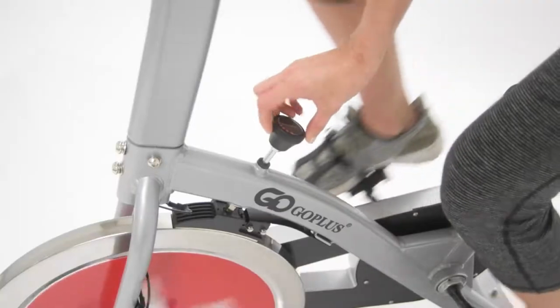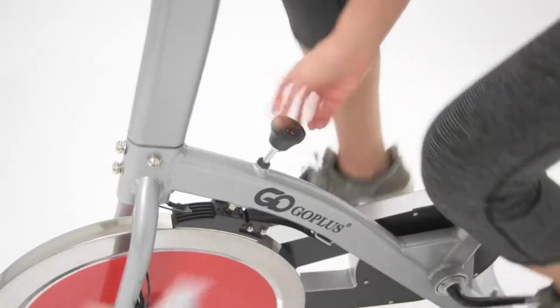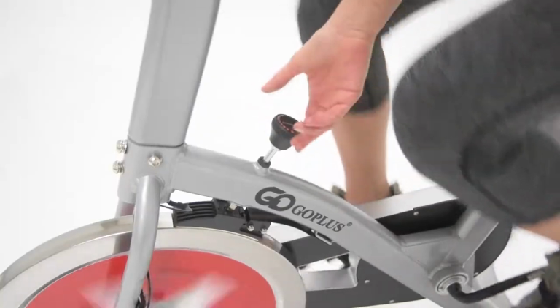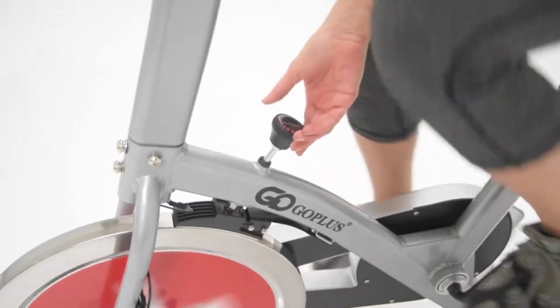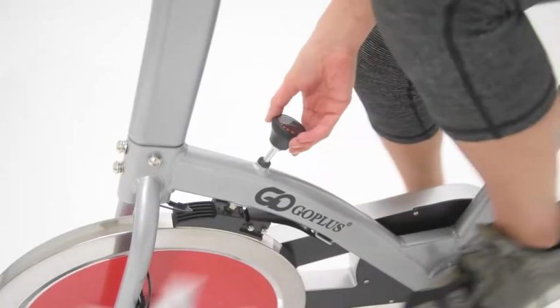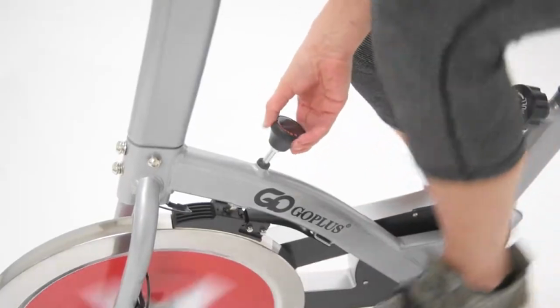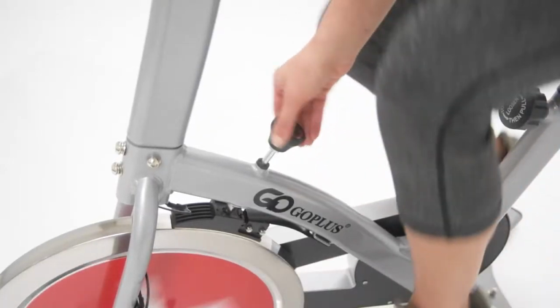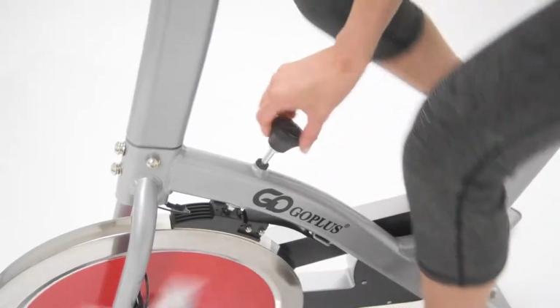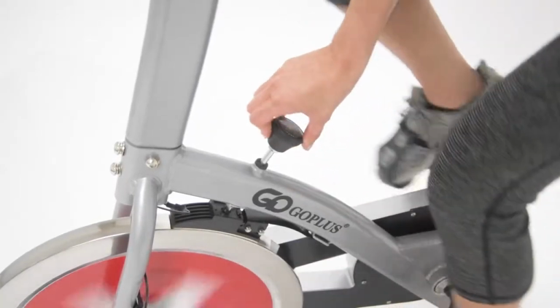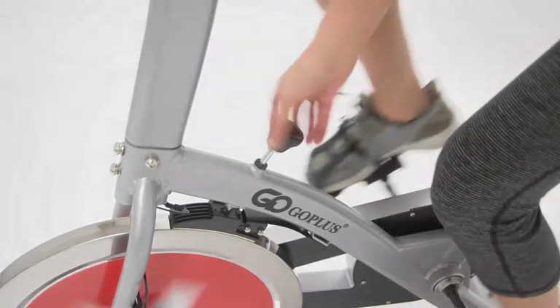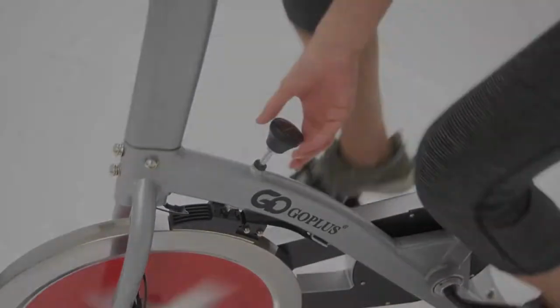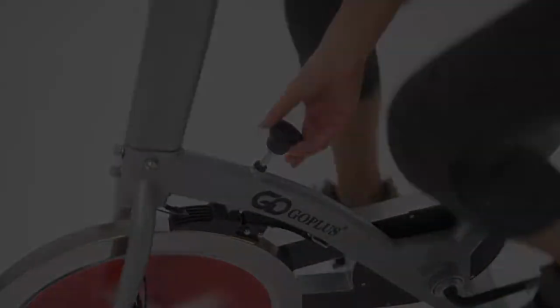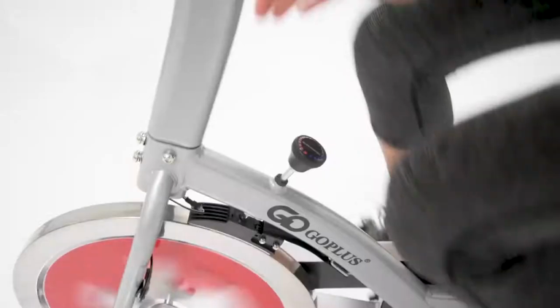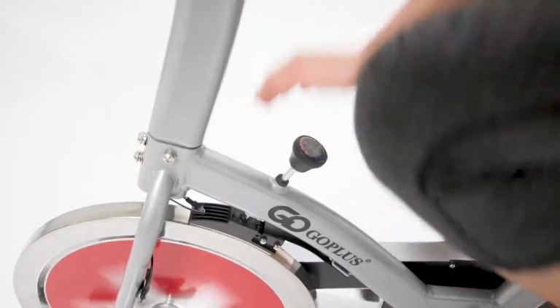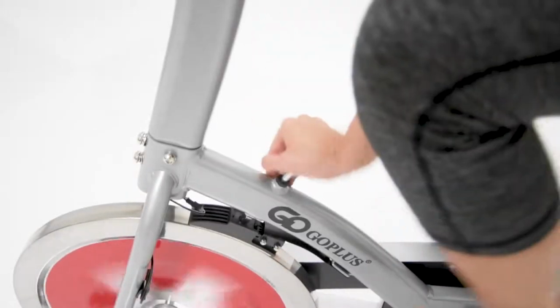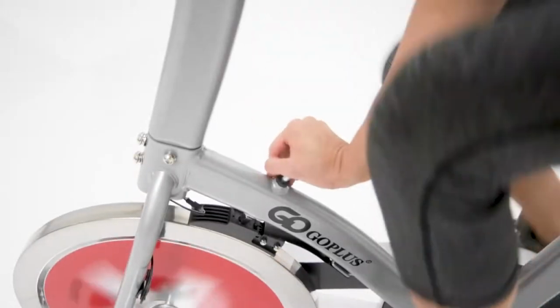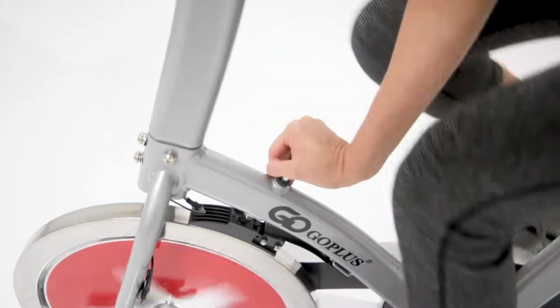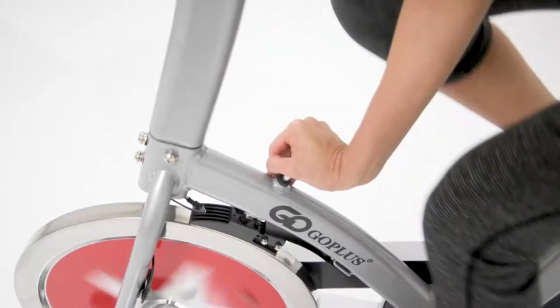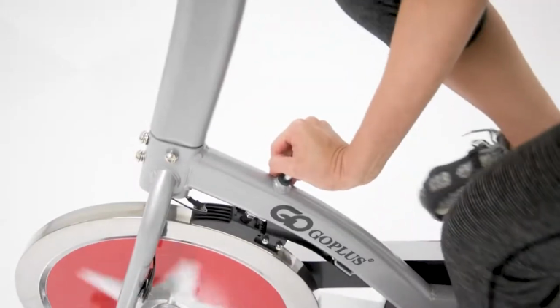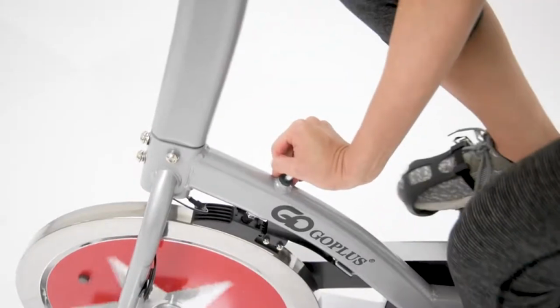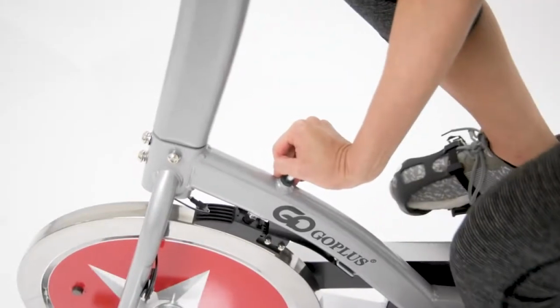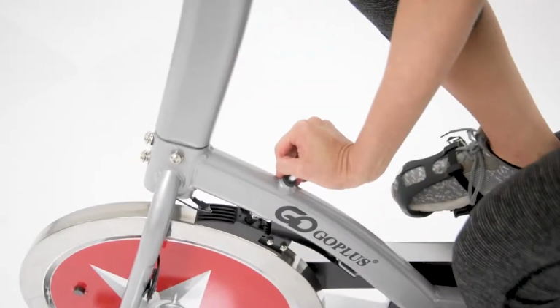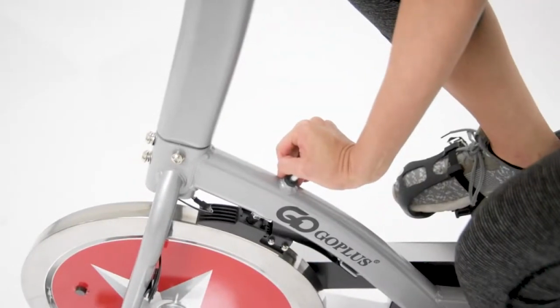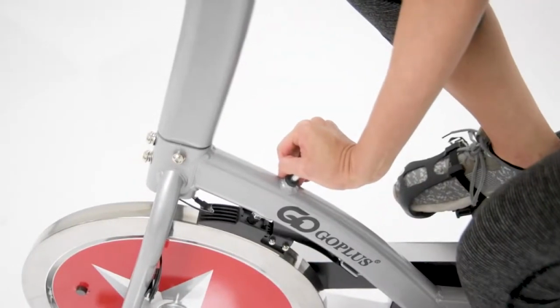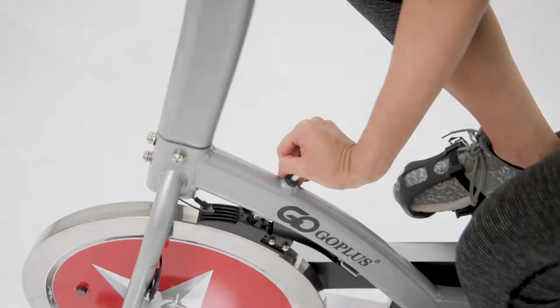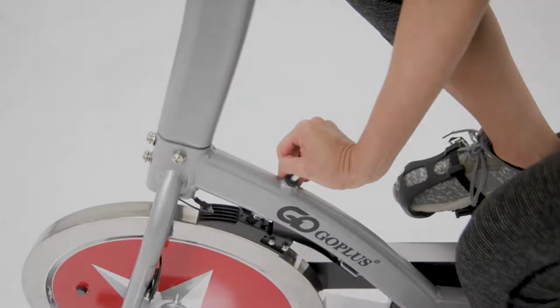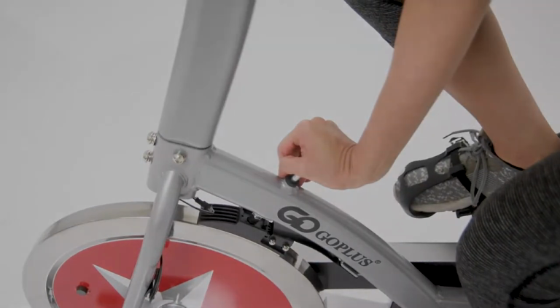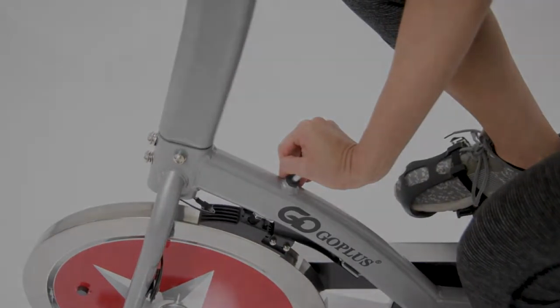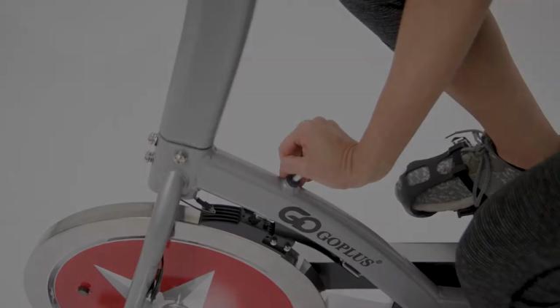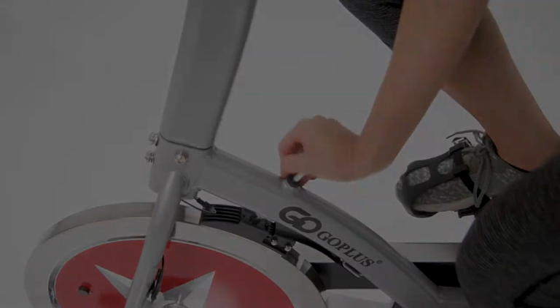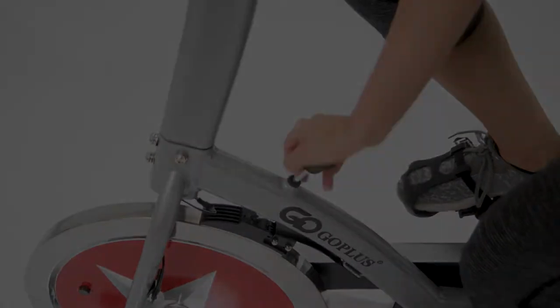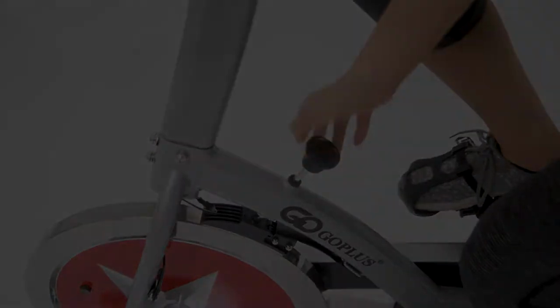Tension knob for applied resistance and acts as an emergency brake when pushed in.